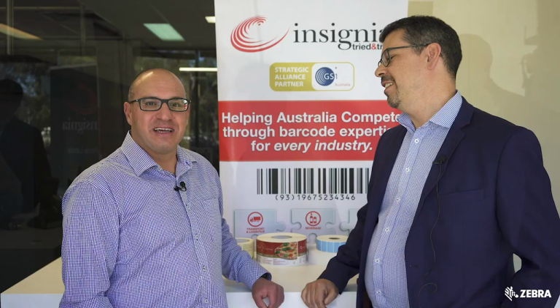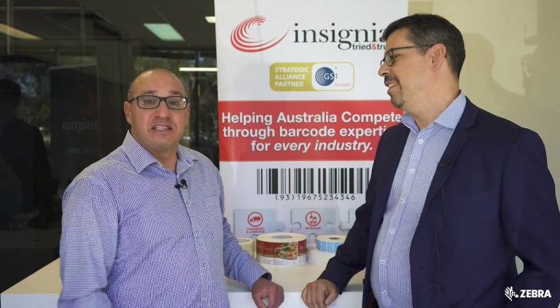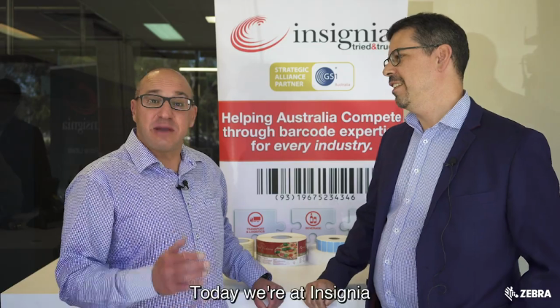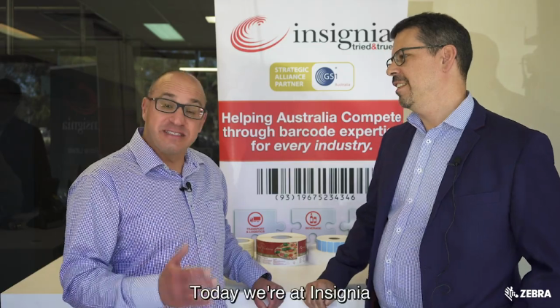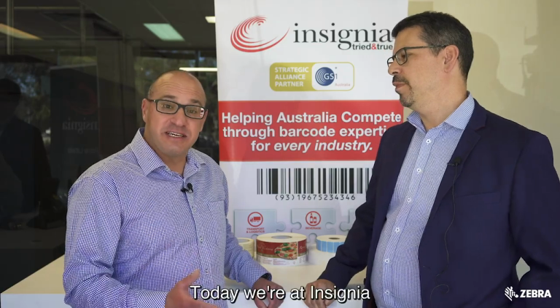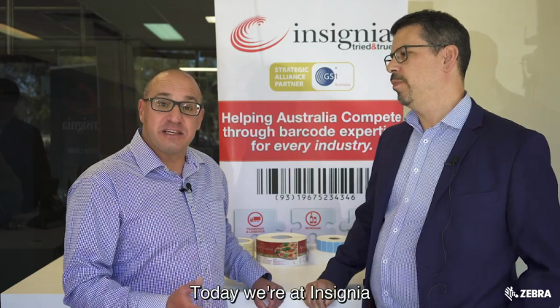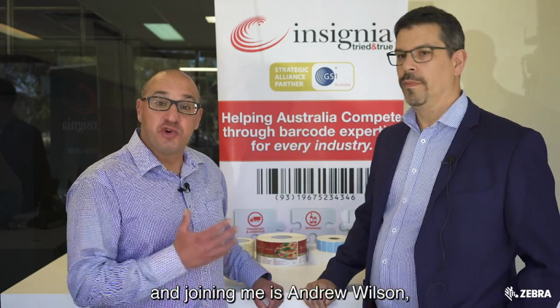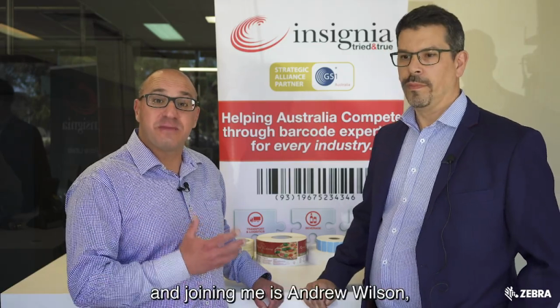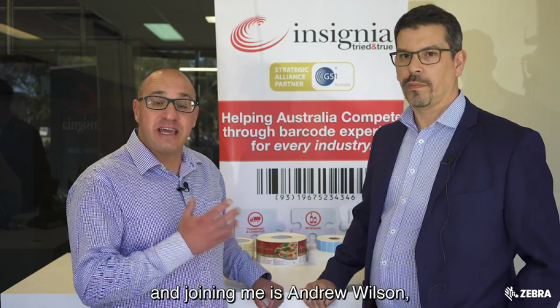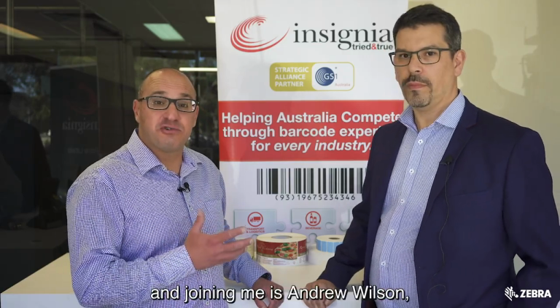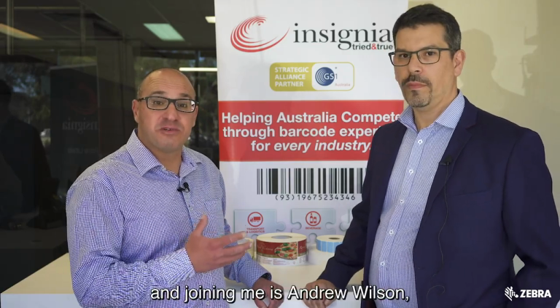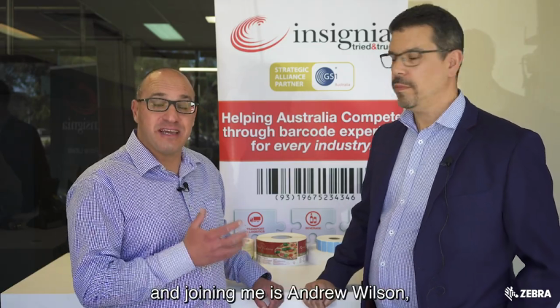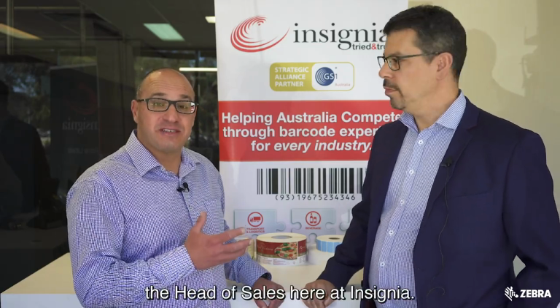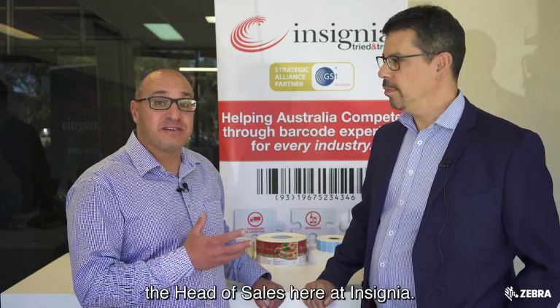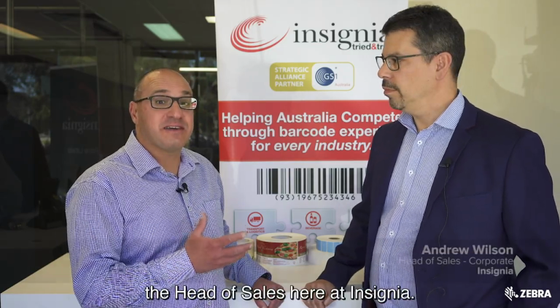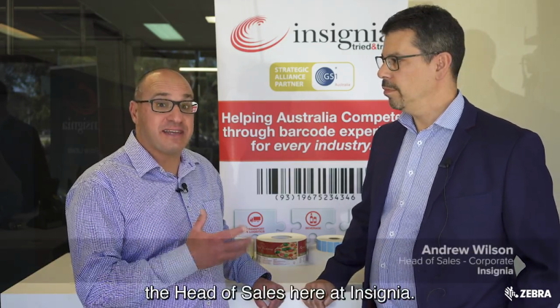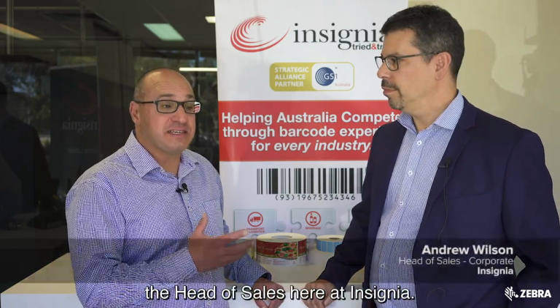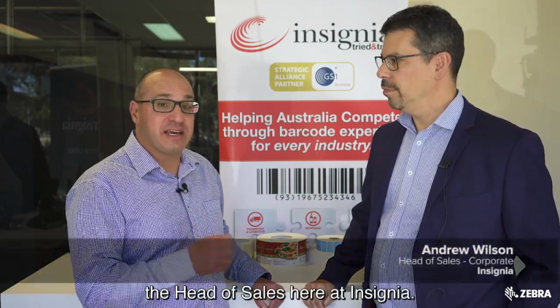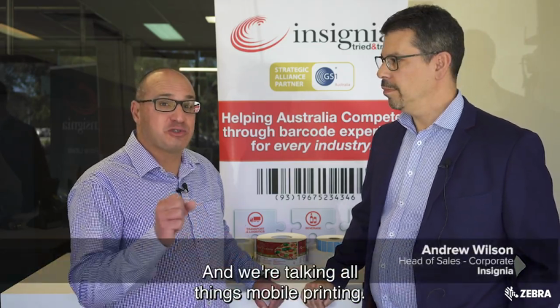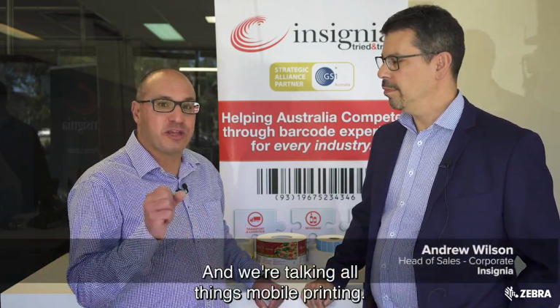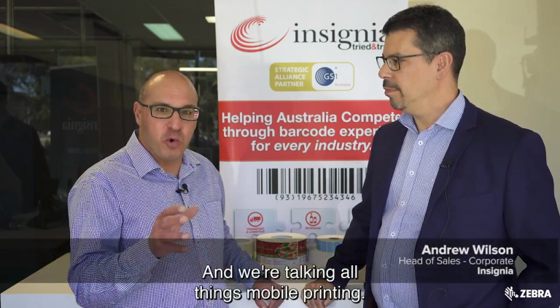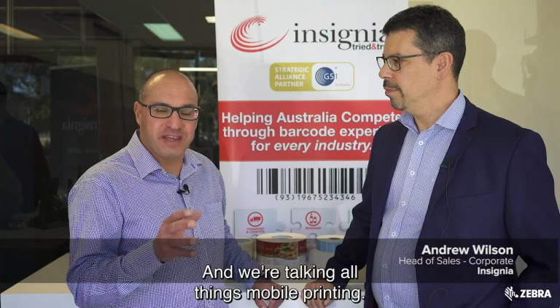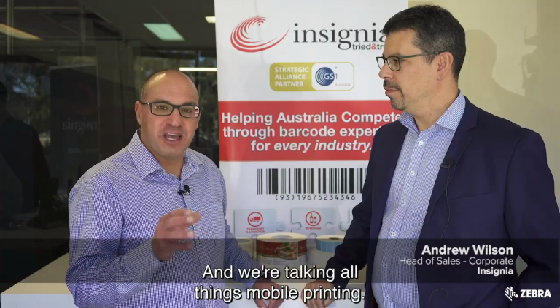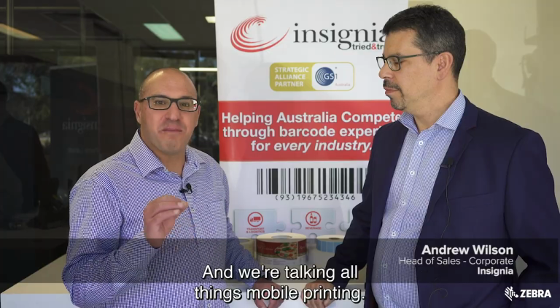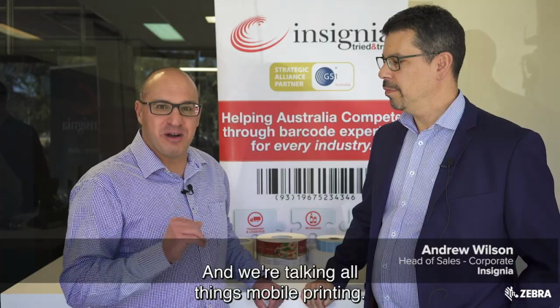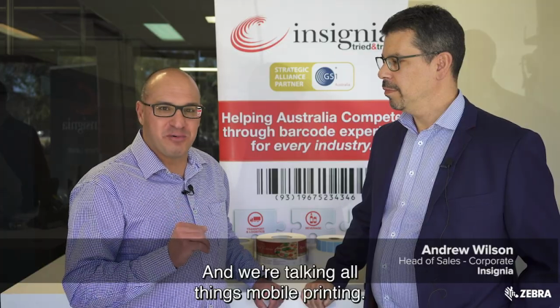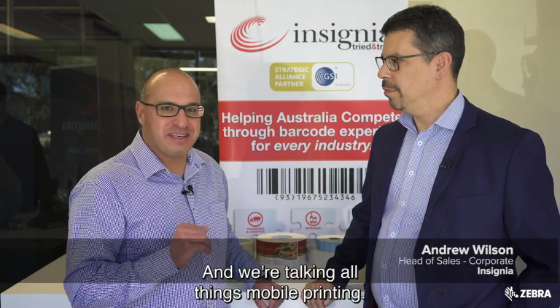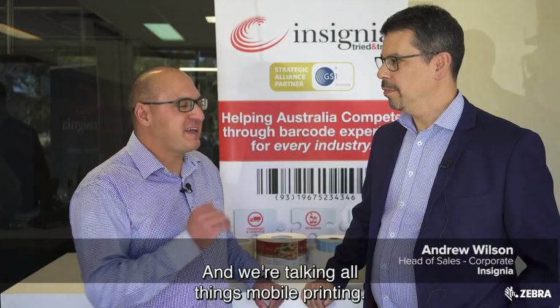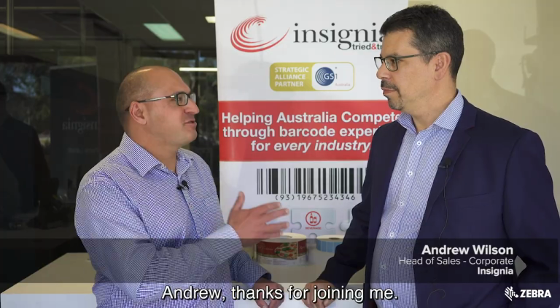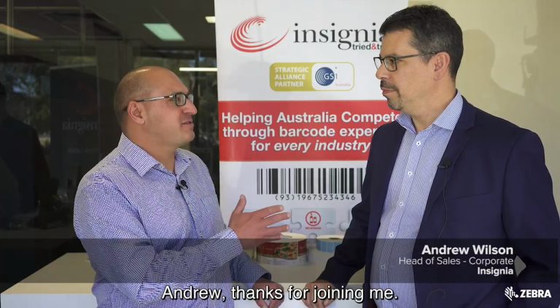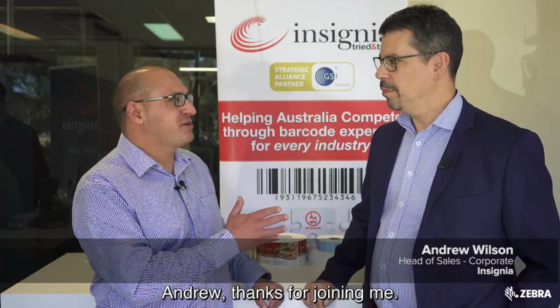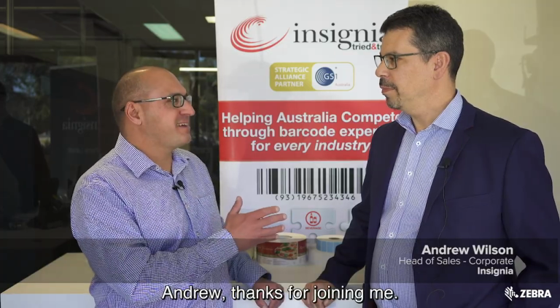Today we're at Insignia and joining me is Andrew Wilson, the Head of Sales here at Insignia, and we're talking all things mobile printing. Andrew, thanks for joining me.